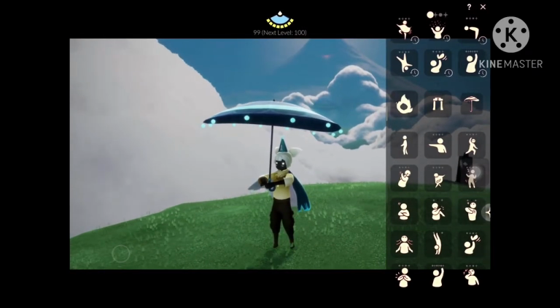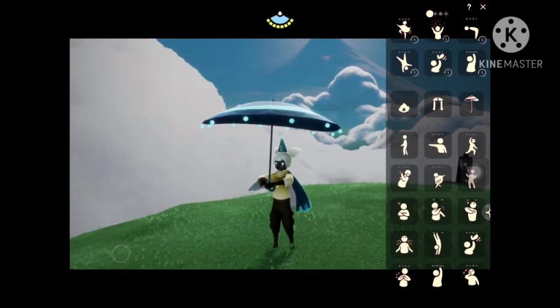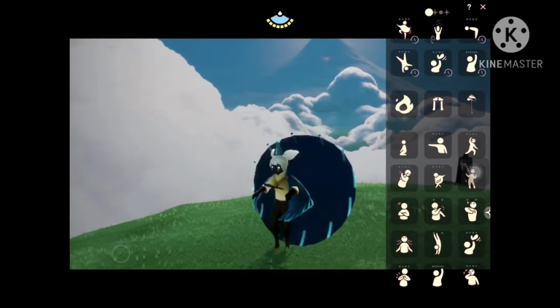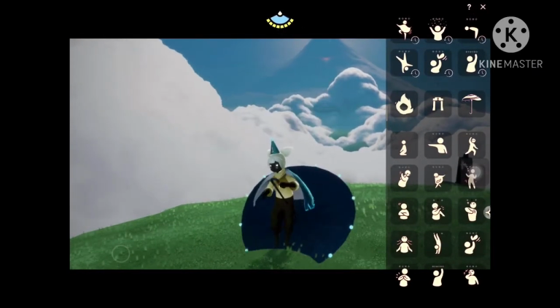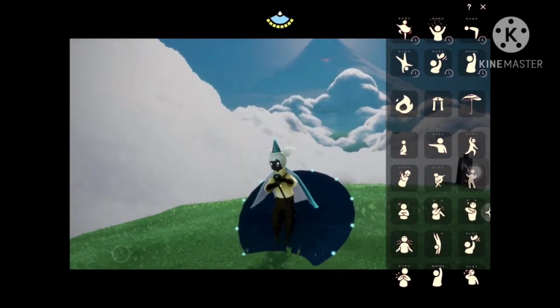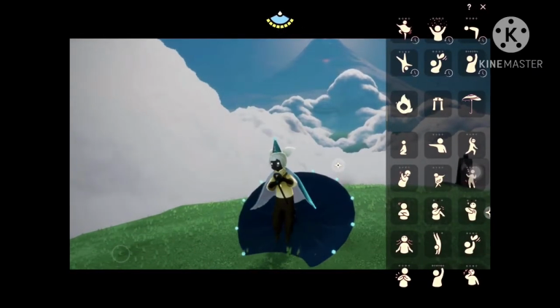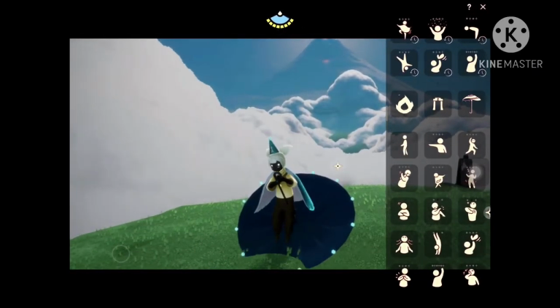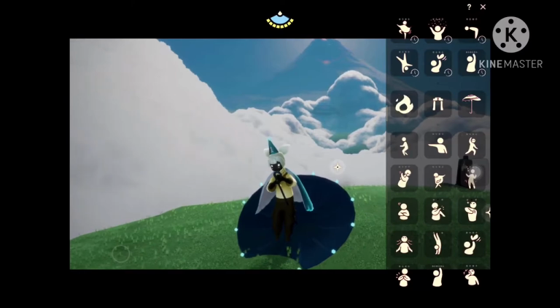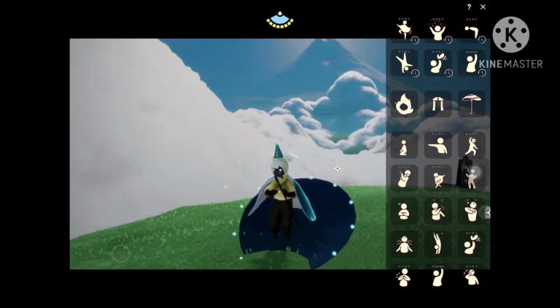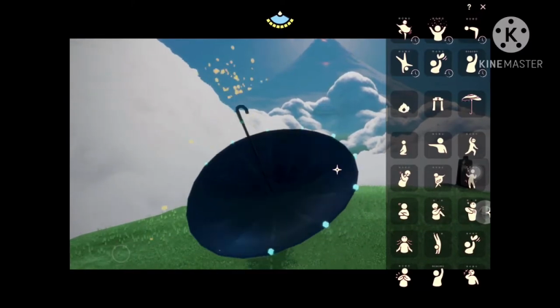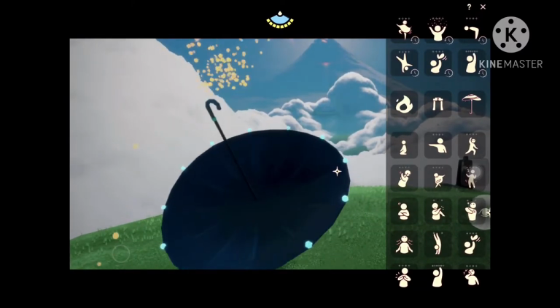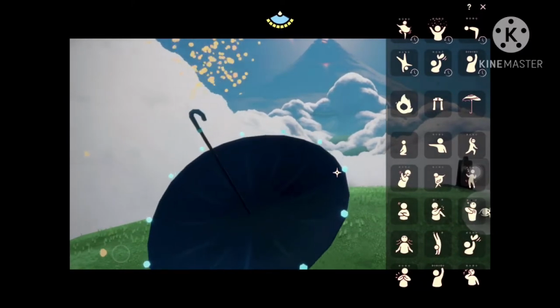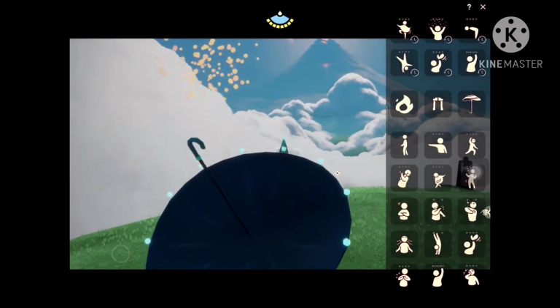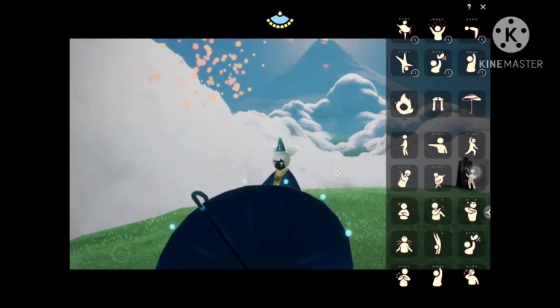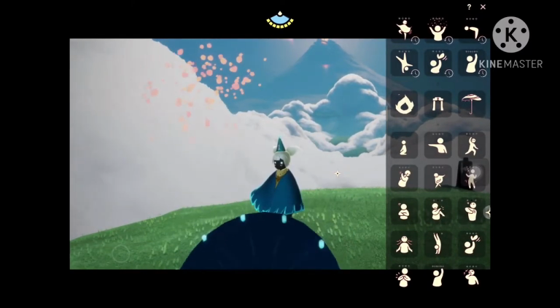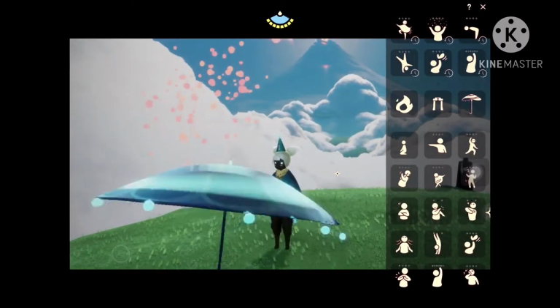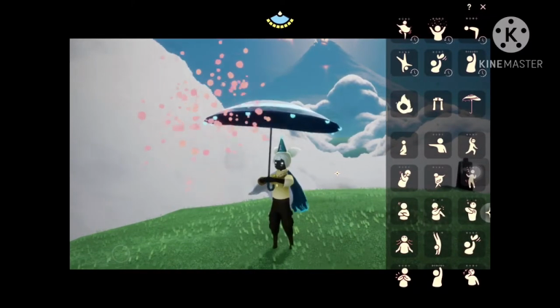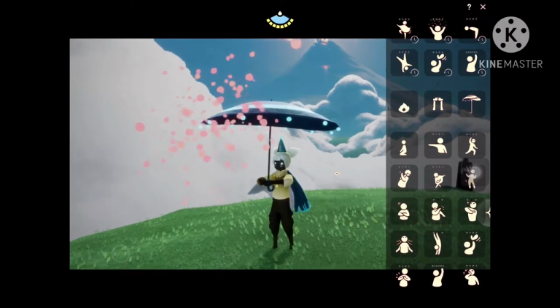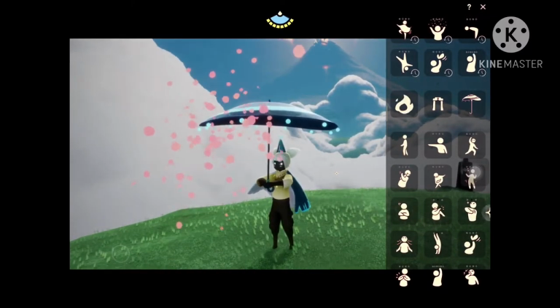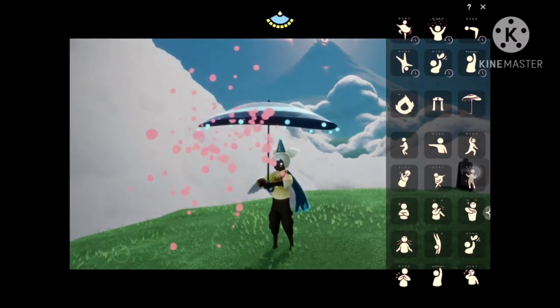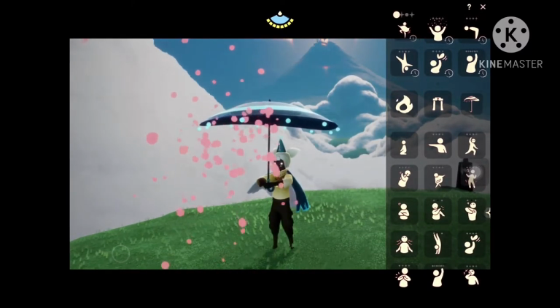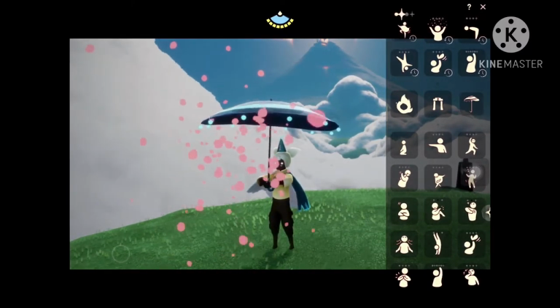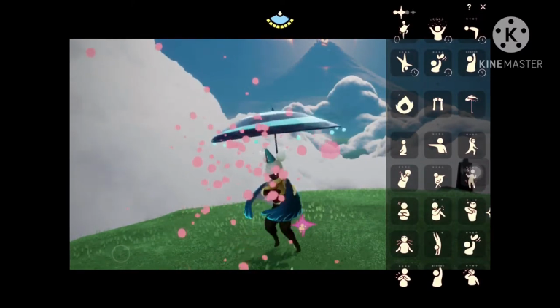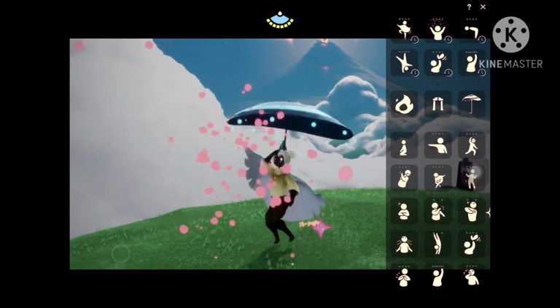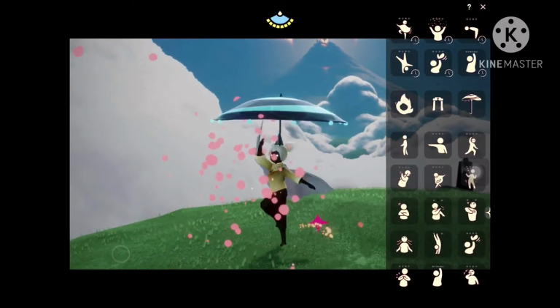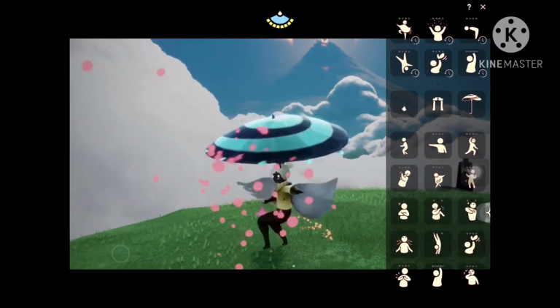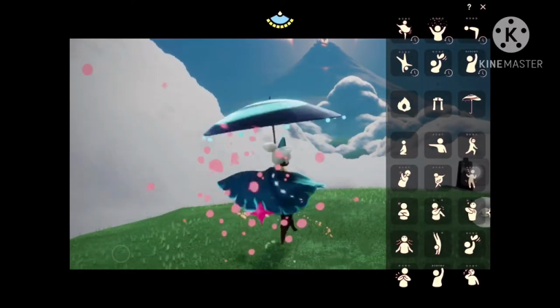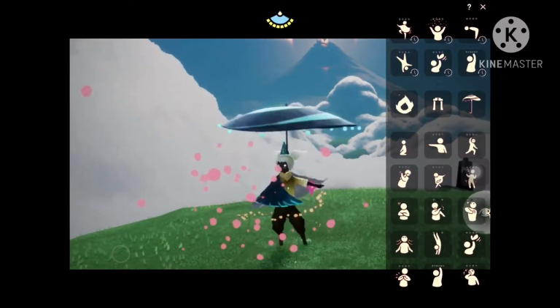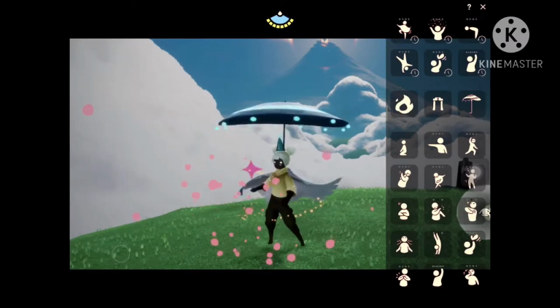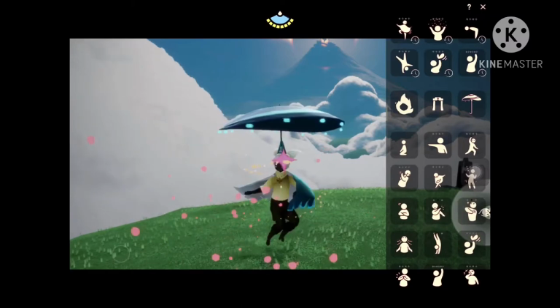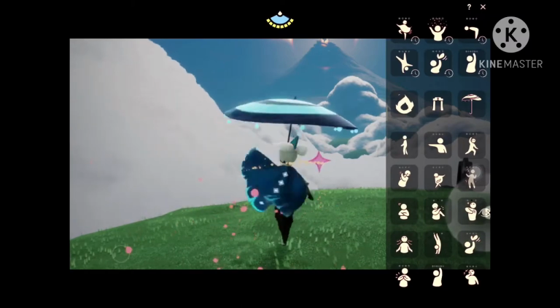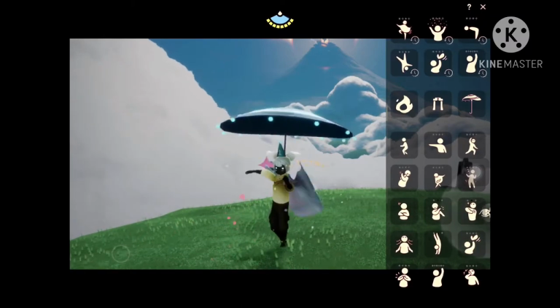Hi, I'm Tracy and today I would like to show you how to use emotes while having a prop such as the umbrella or lantern open.